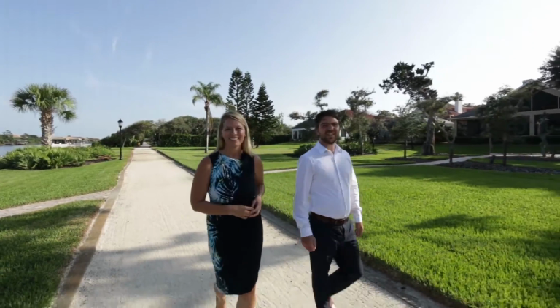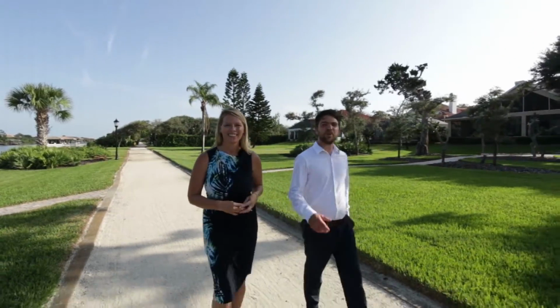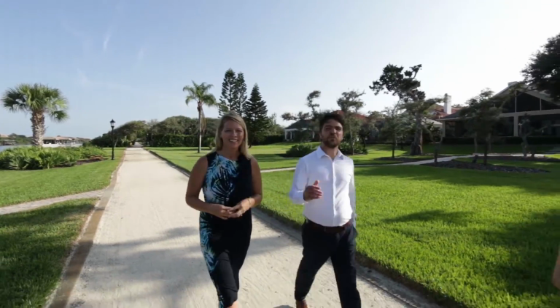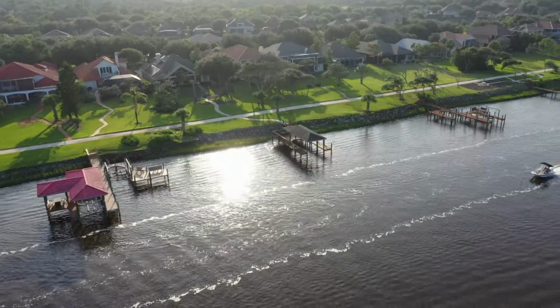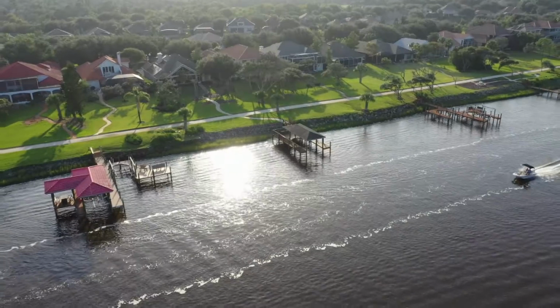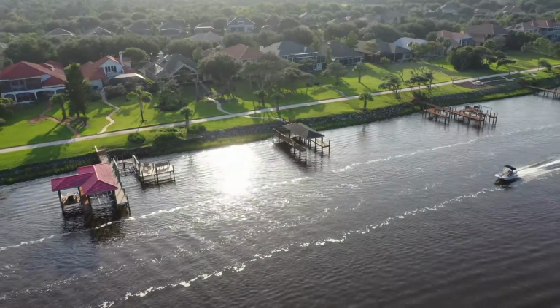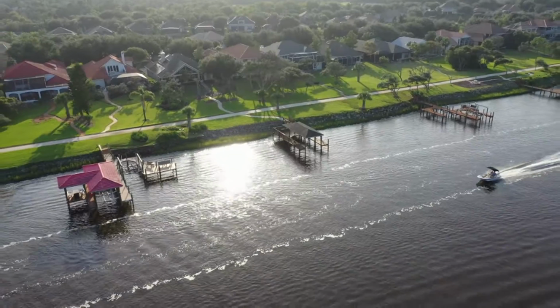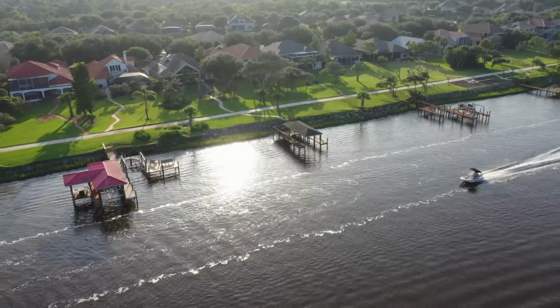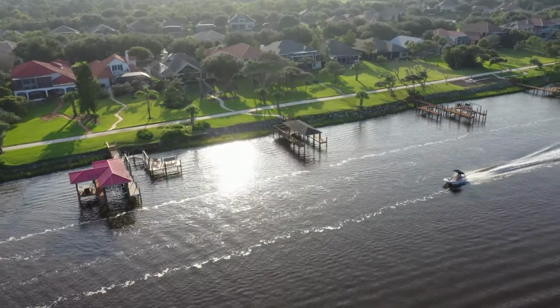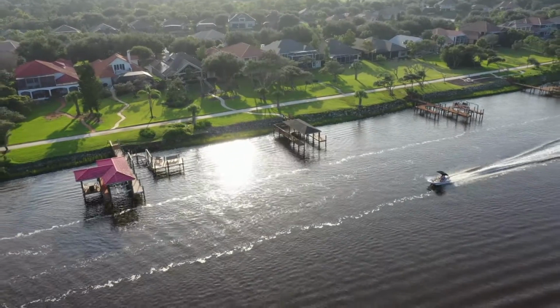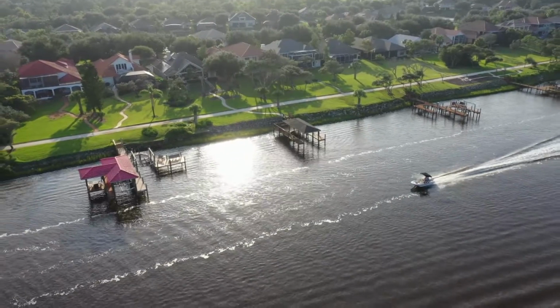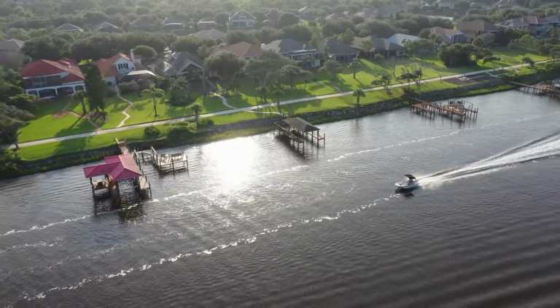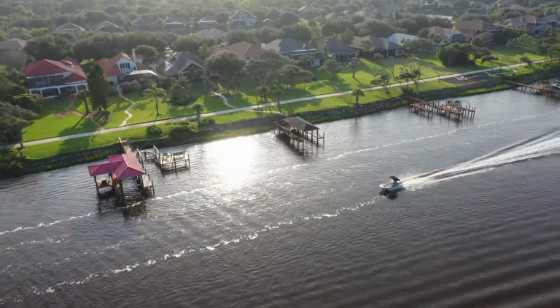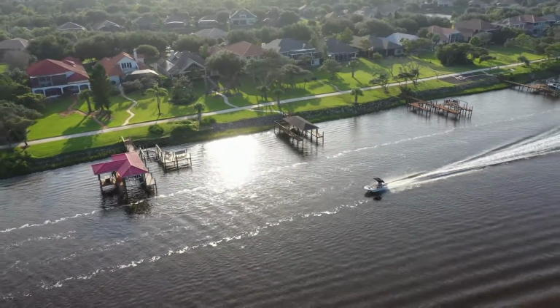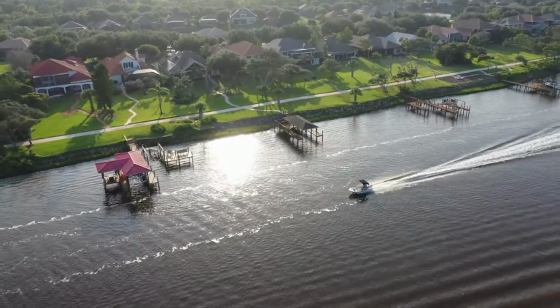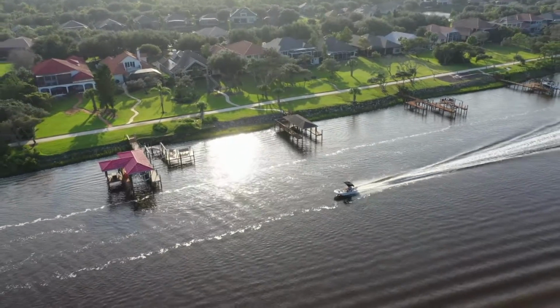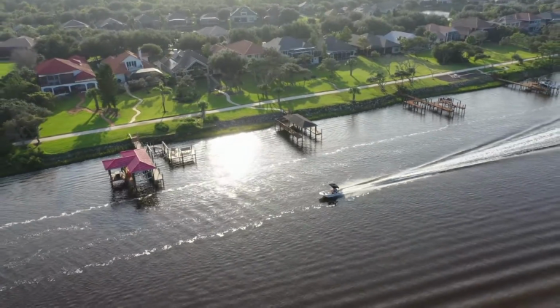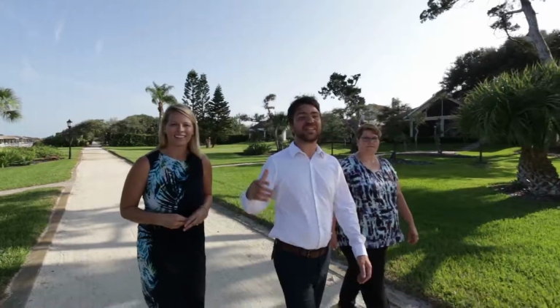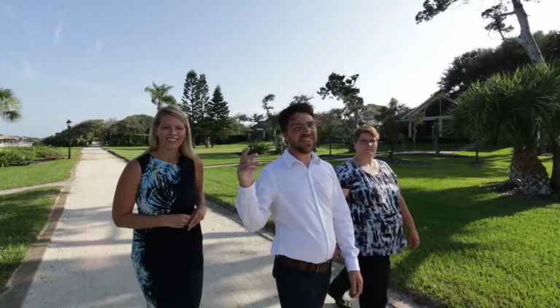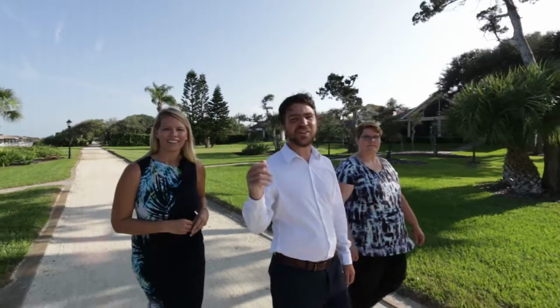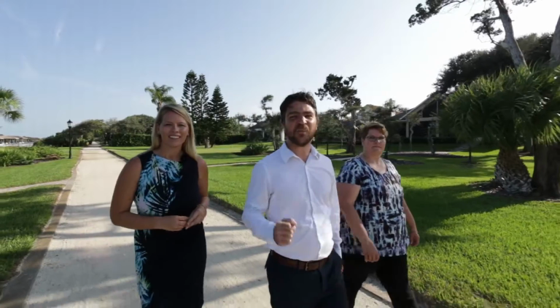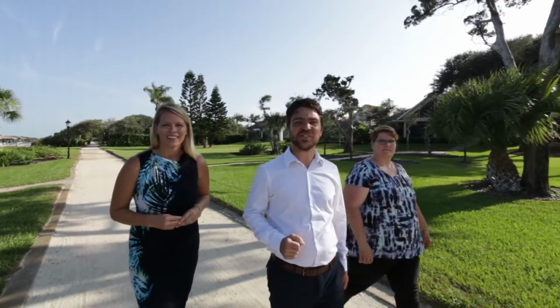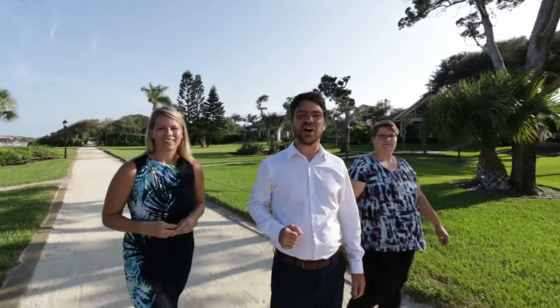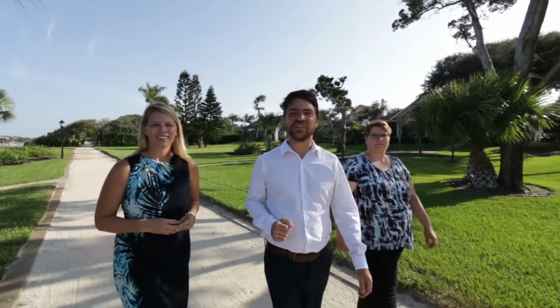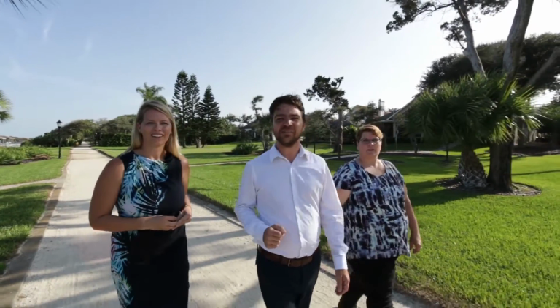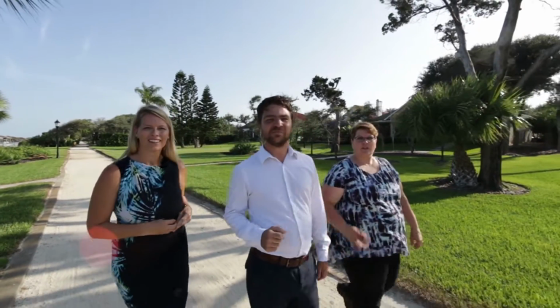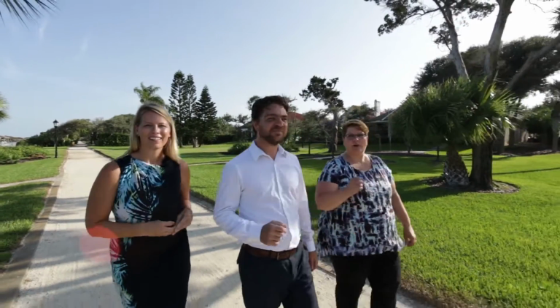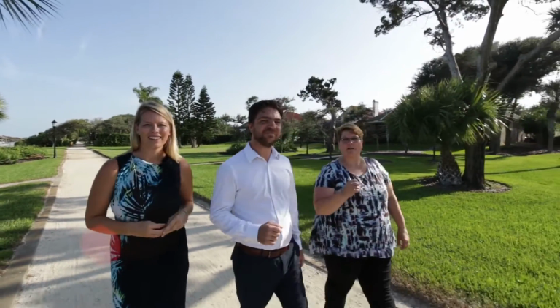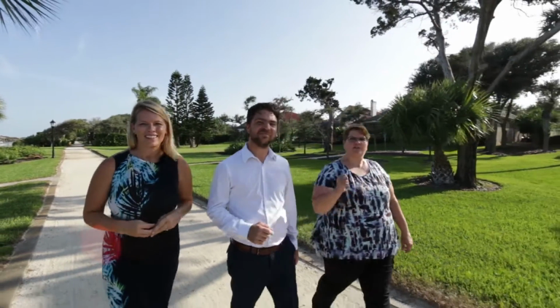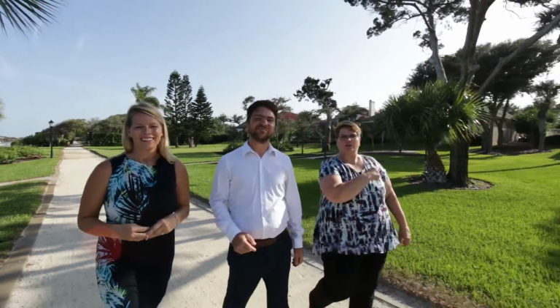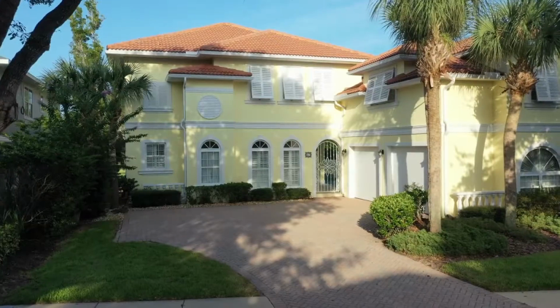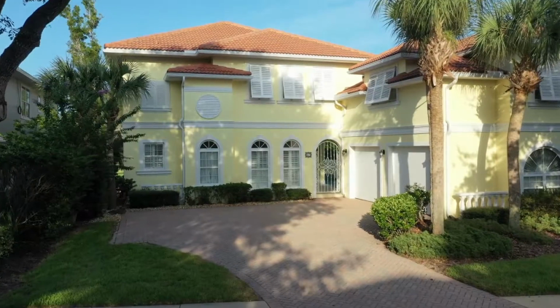The beautiful views of the intercoastal waterway is one of the amazing features that this home has to offer. So come on, let's go check it out.